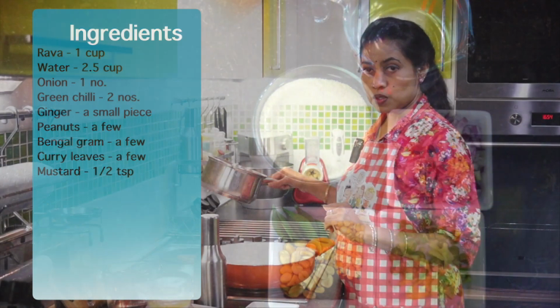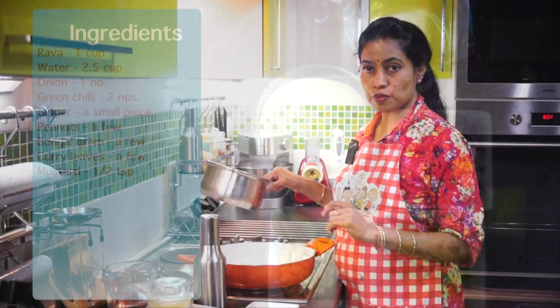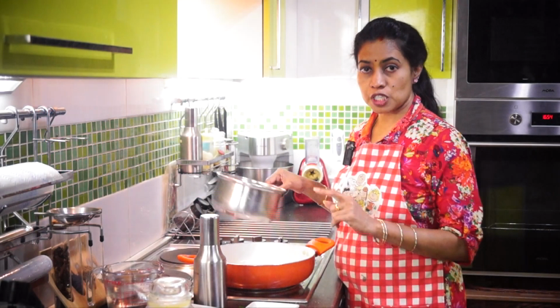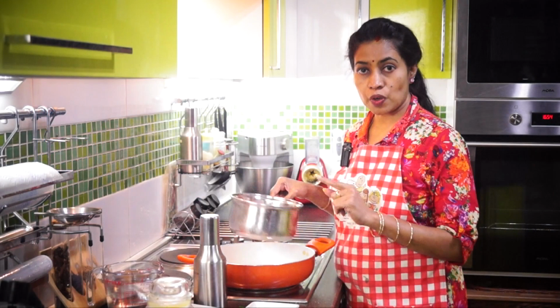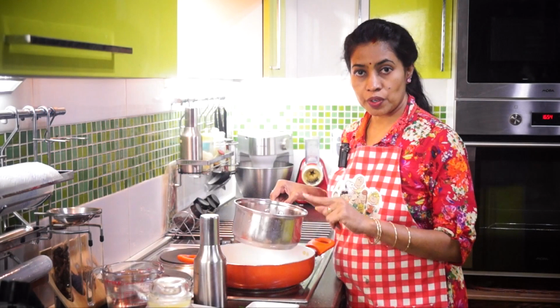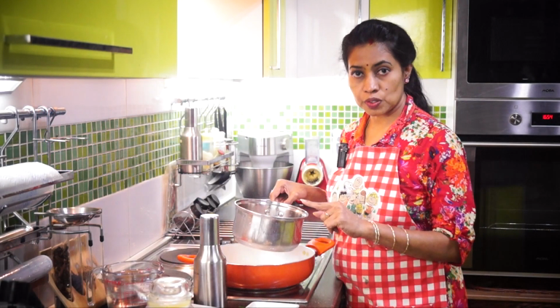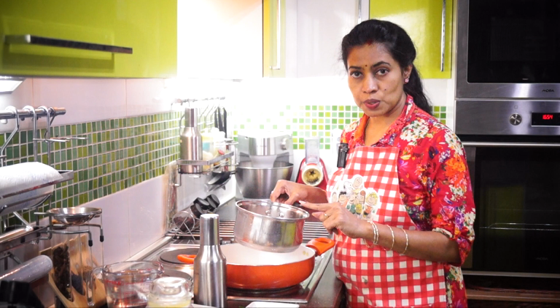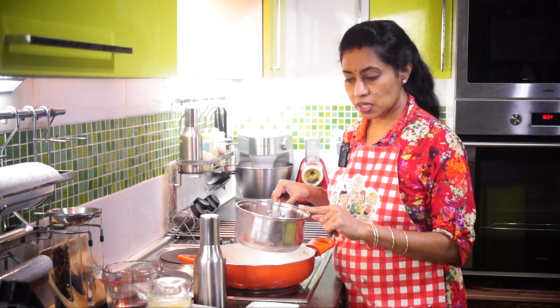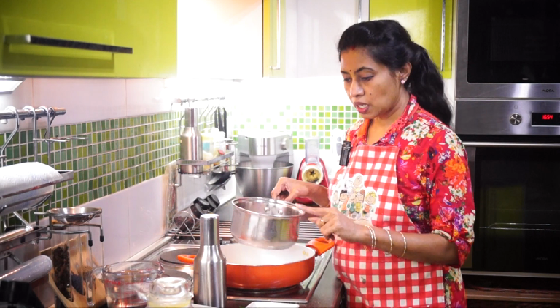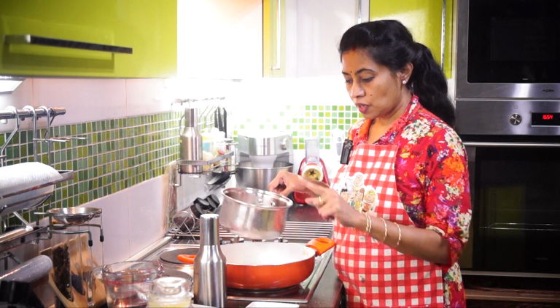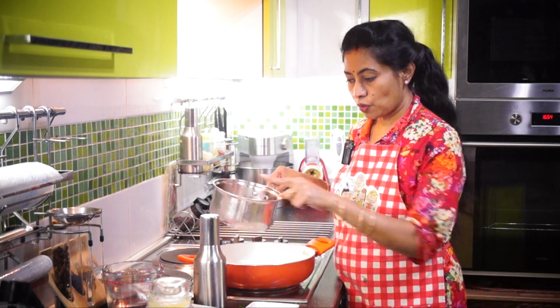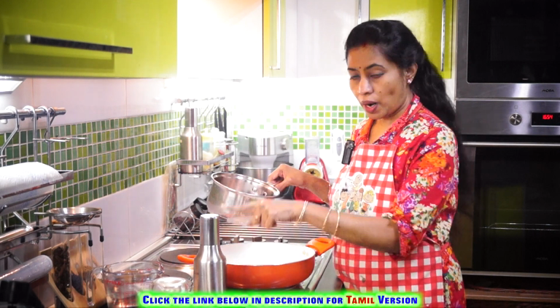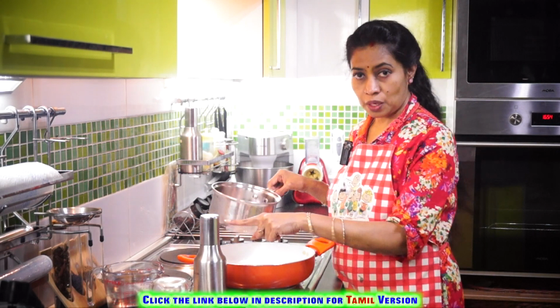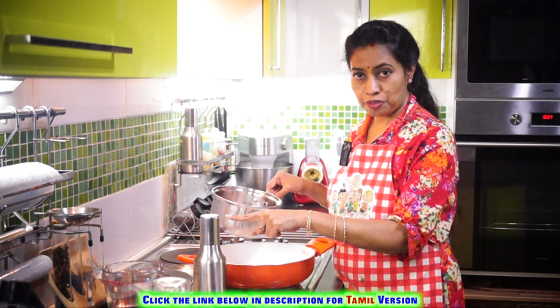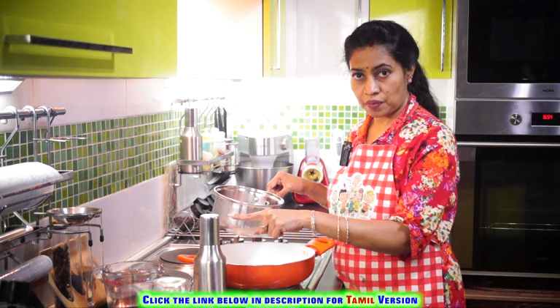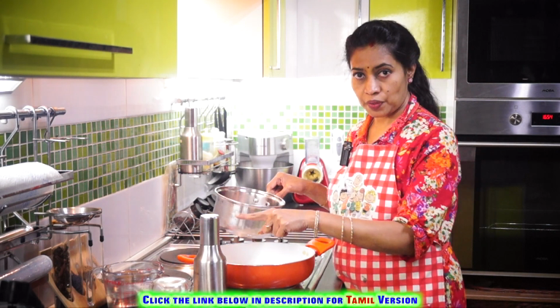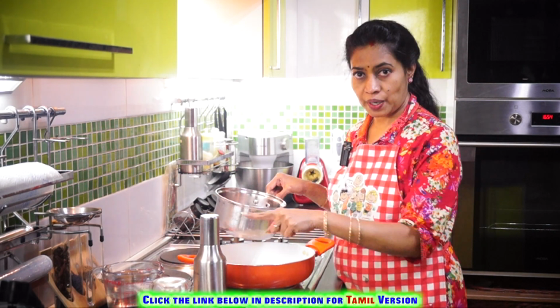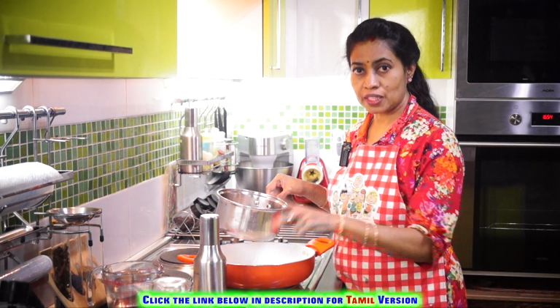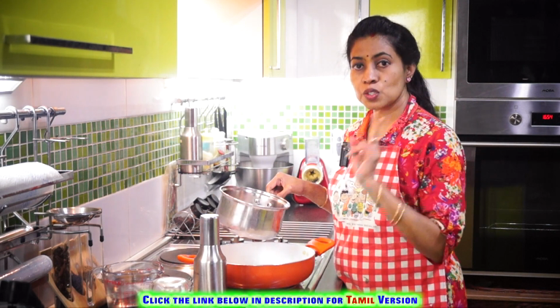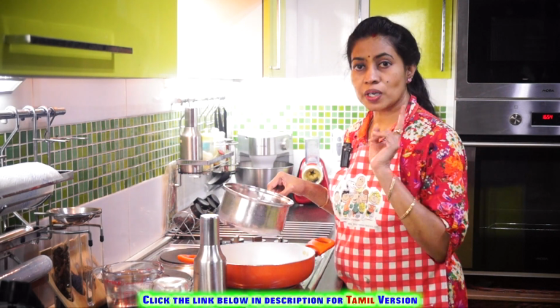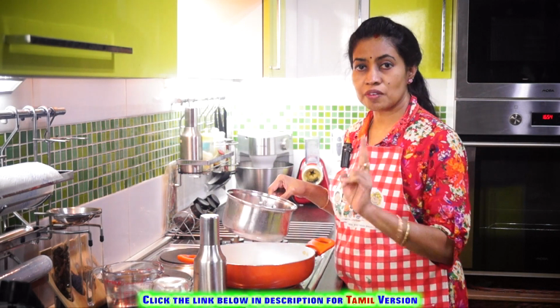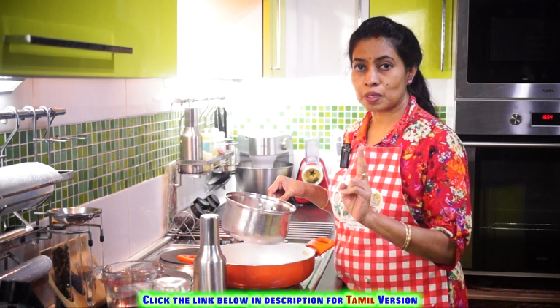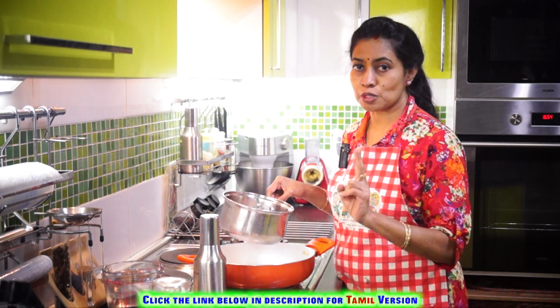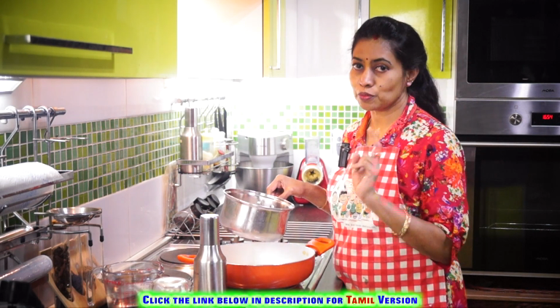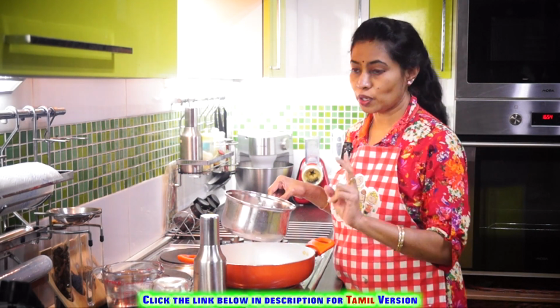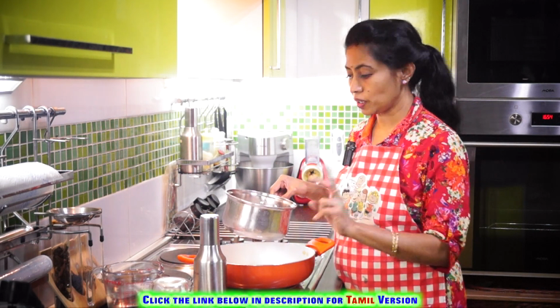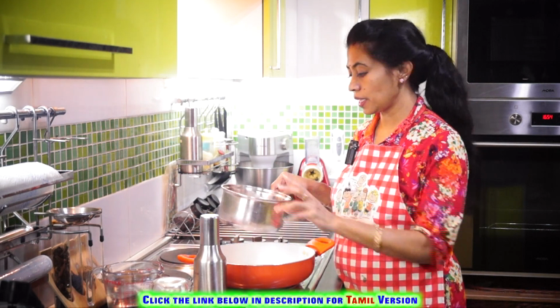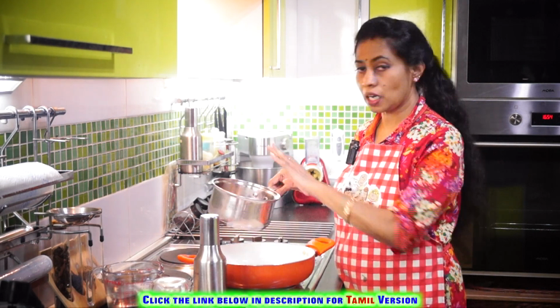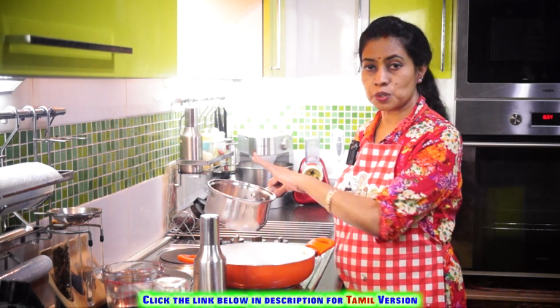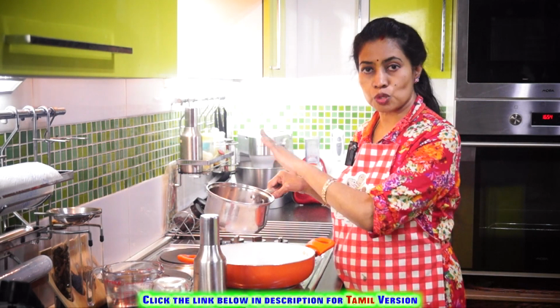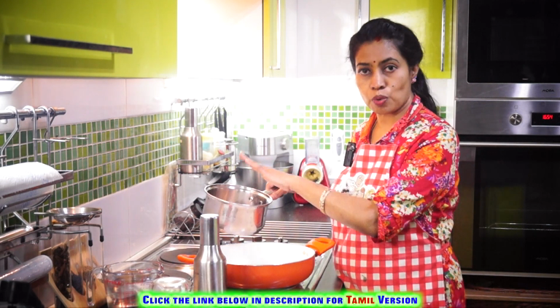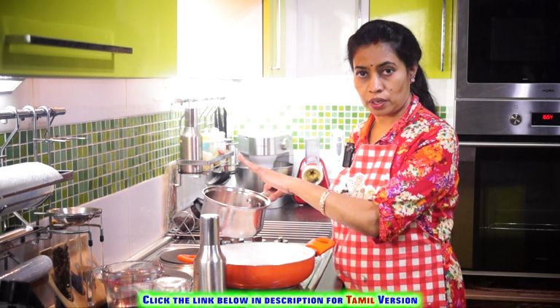So first what we are going to do is, for one cup of rava, we are going to add two and a half cups of water and allow it to boil.